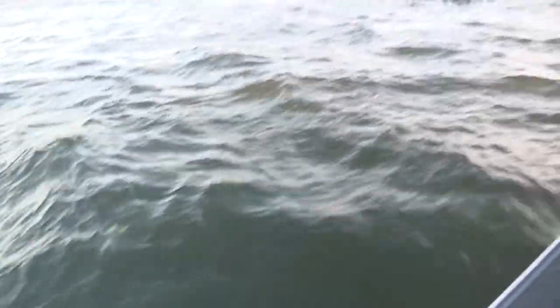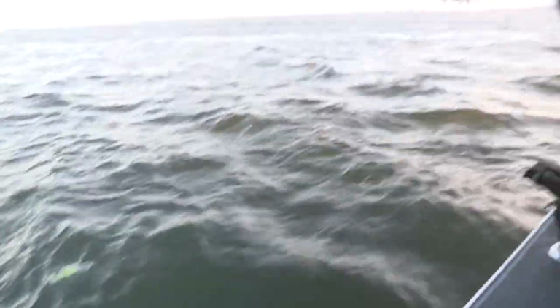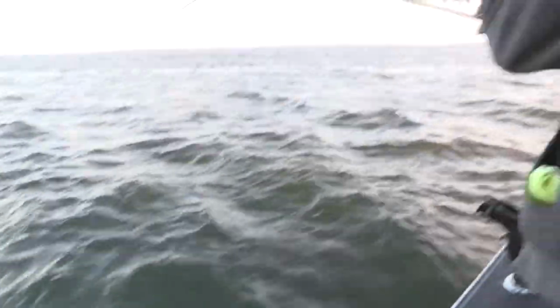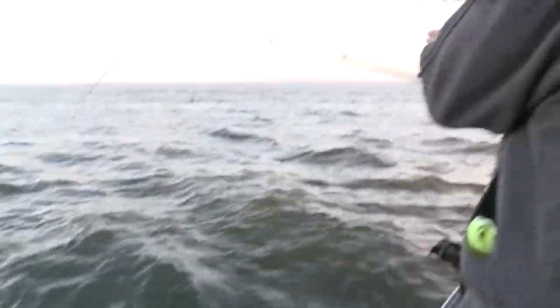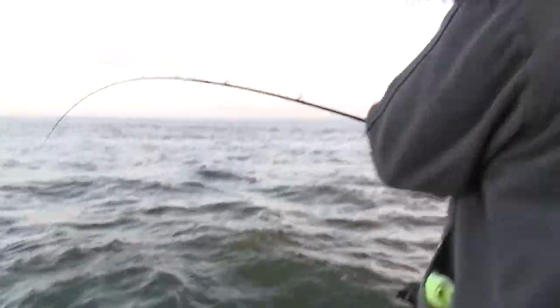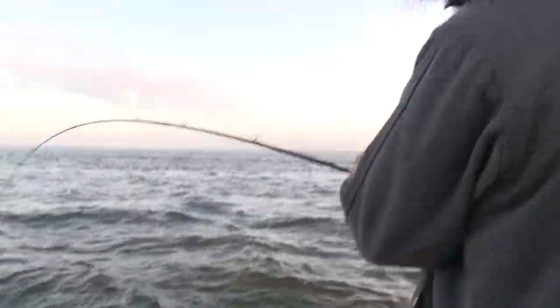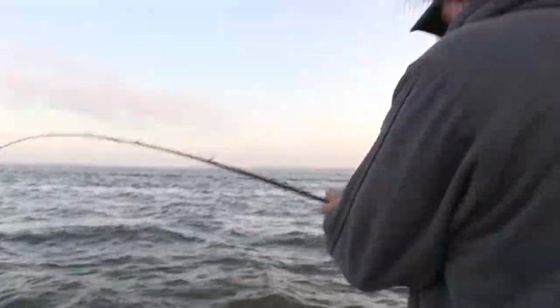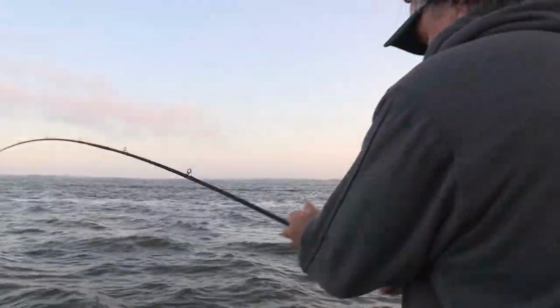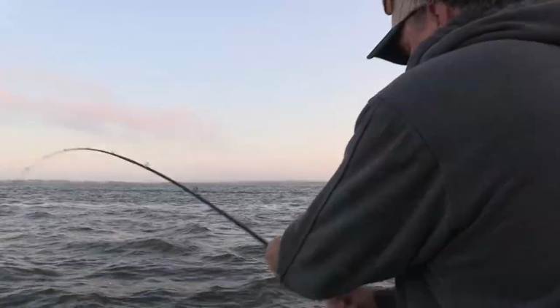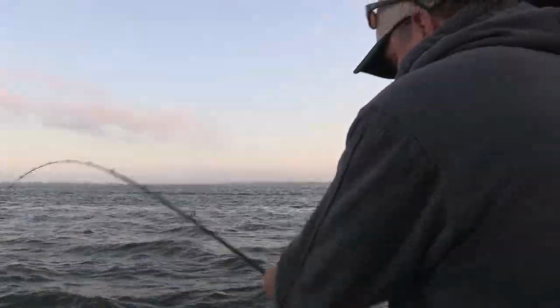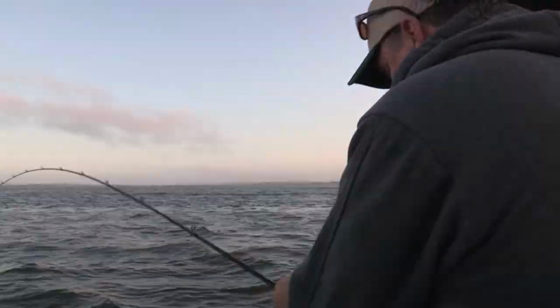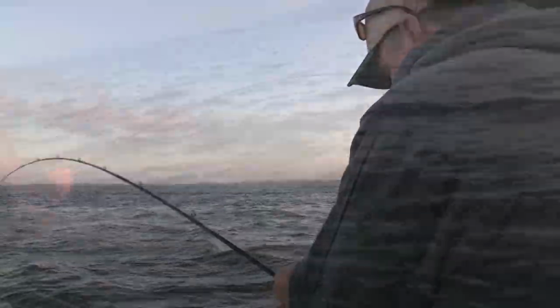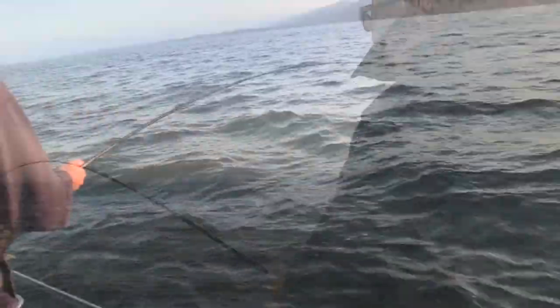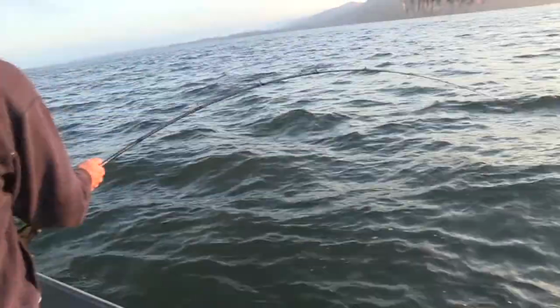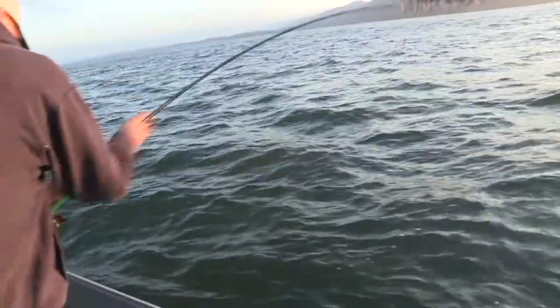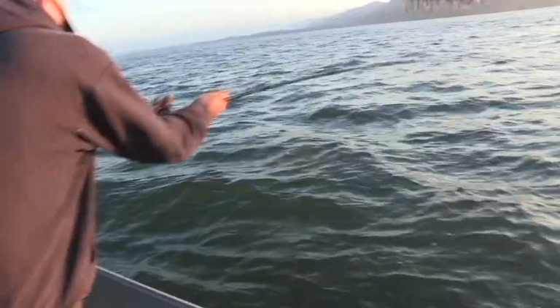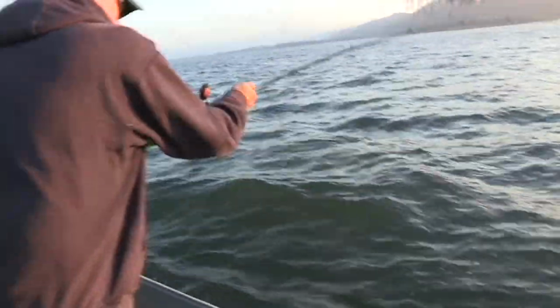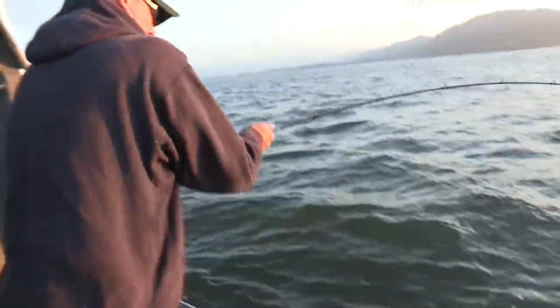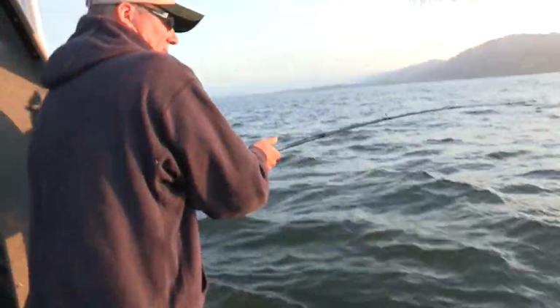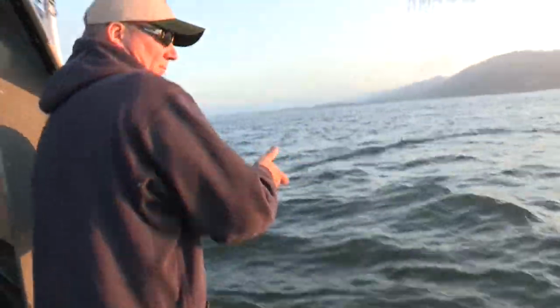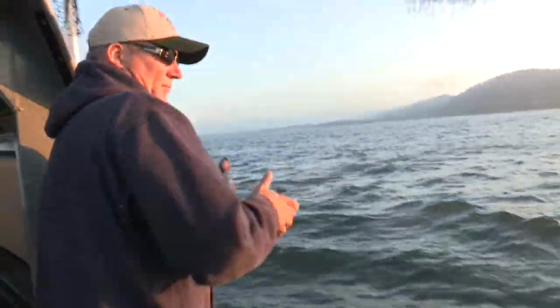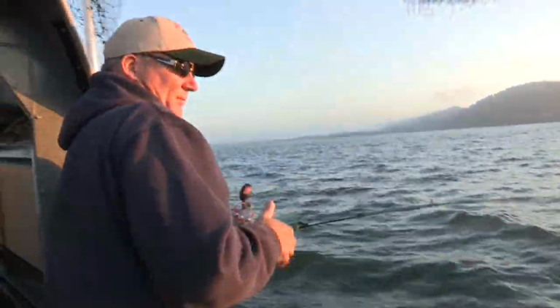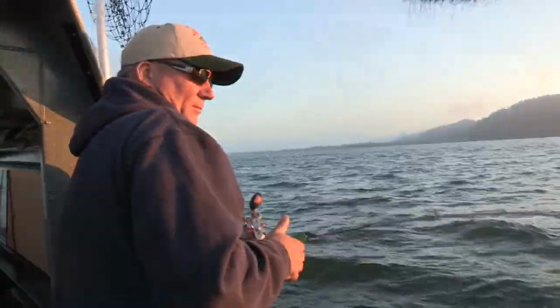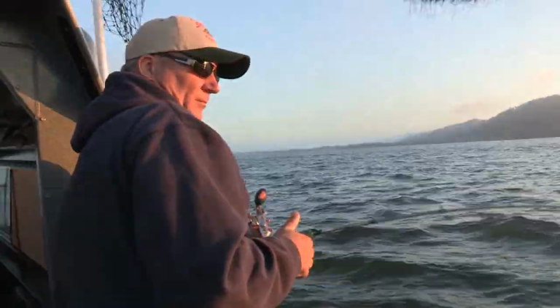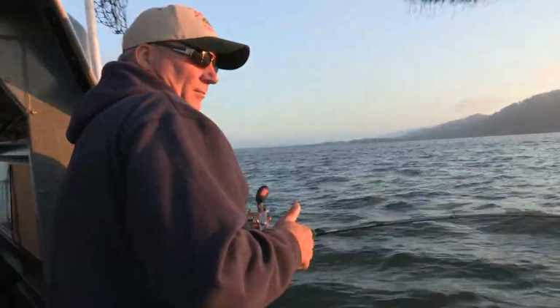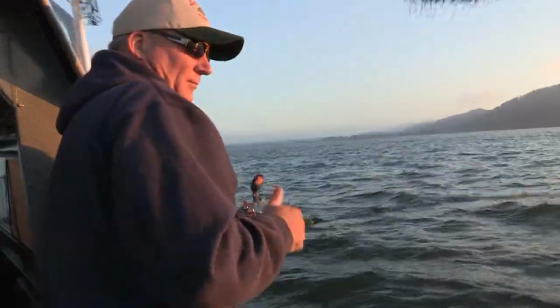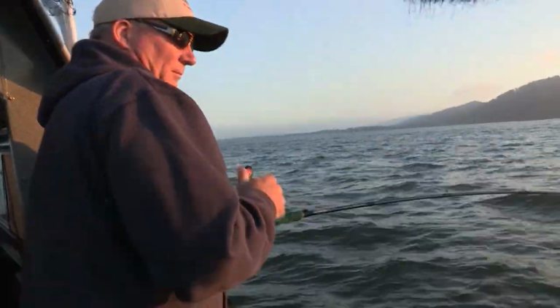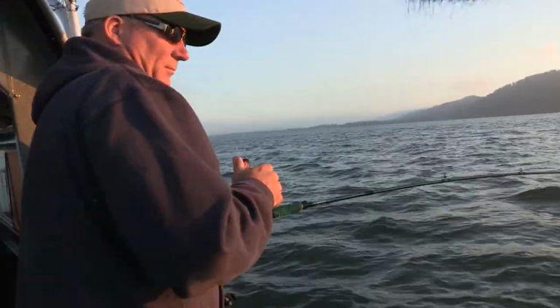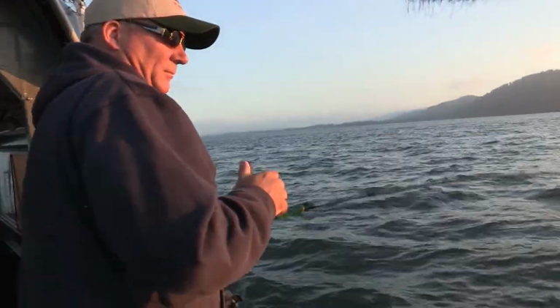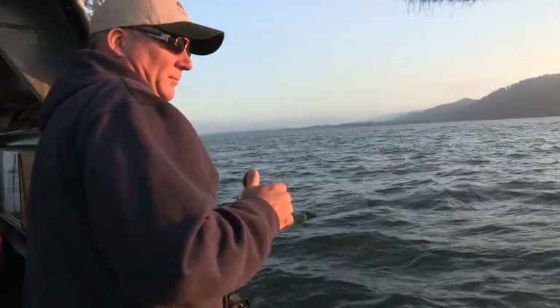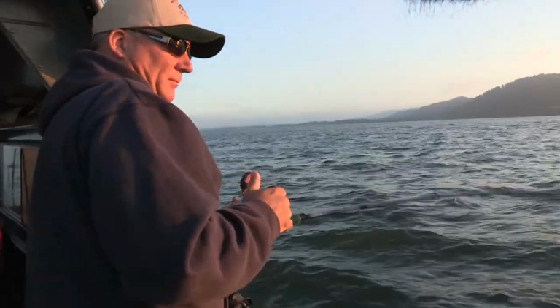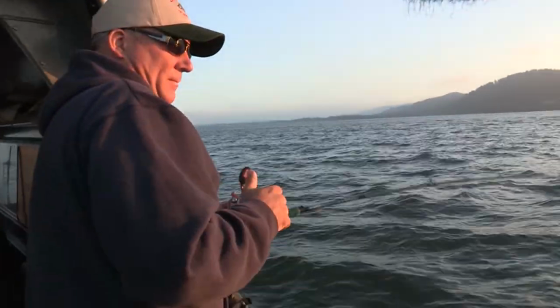There we go — grab it, there's a fish! Get your lines up, get the lines up.